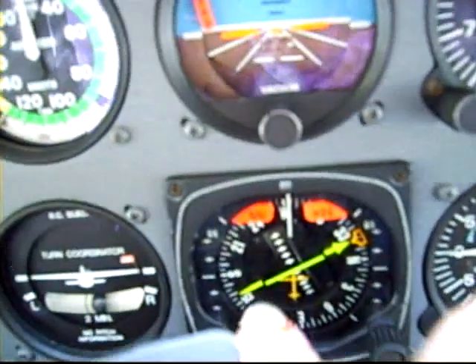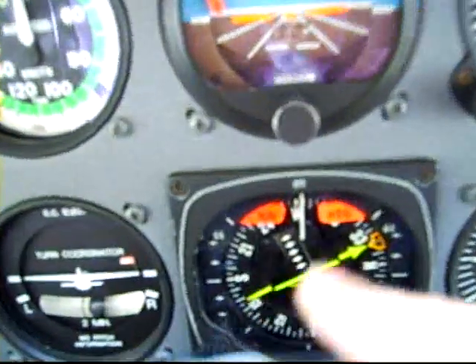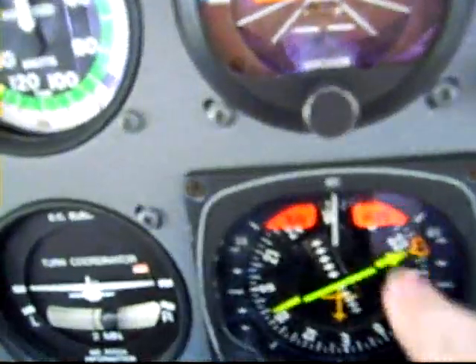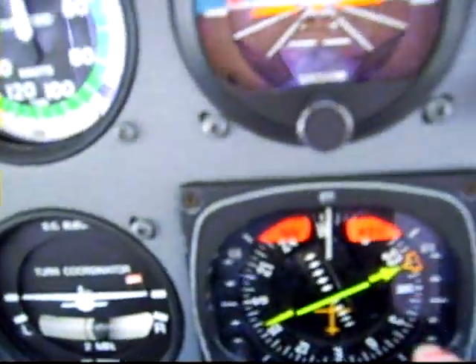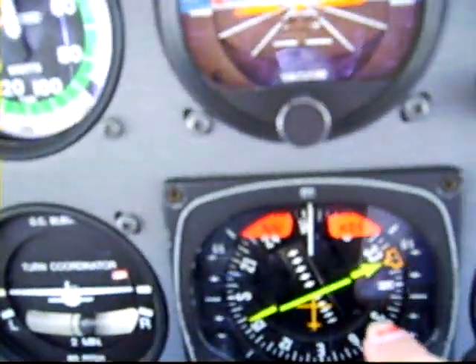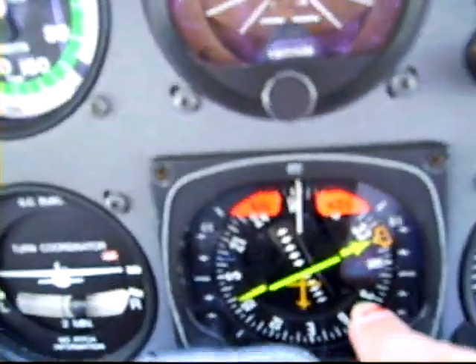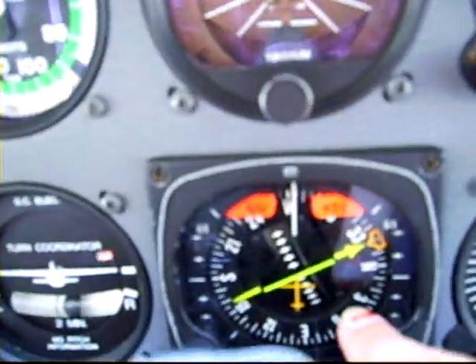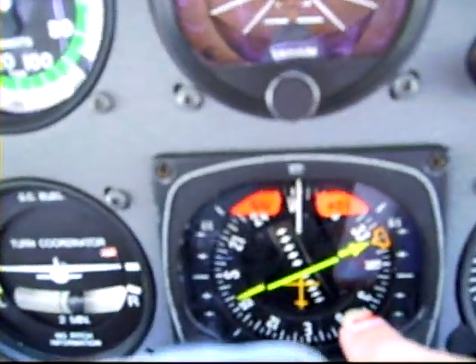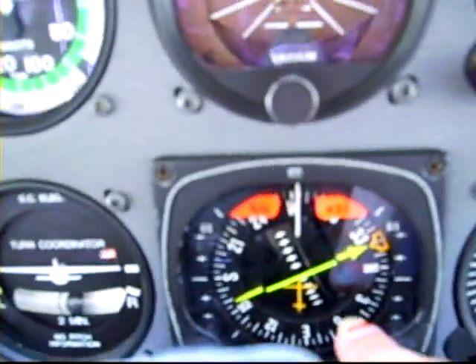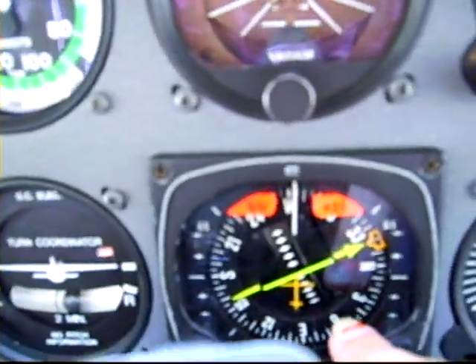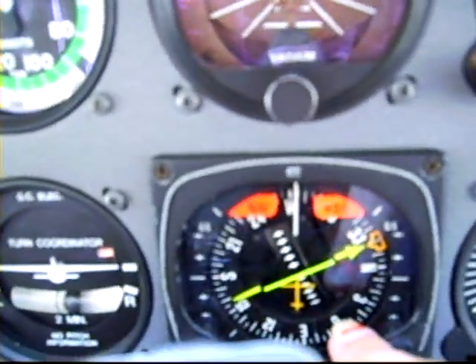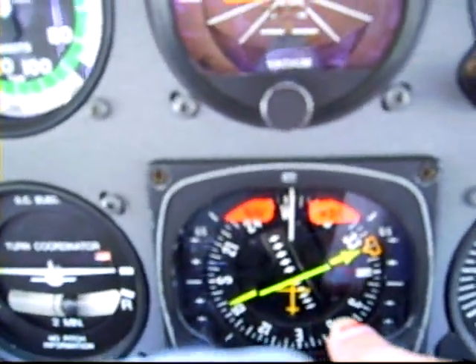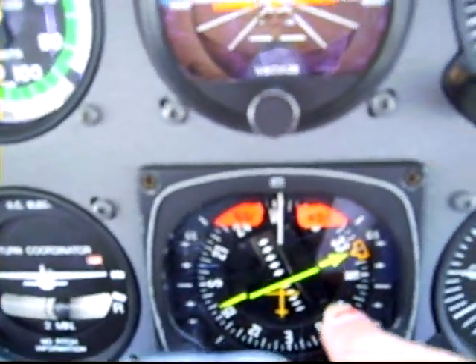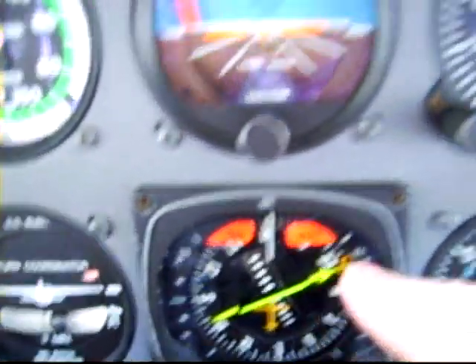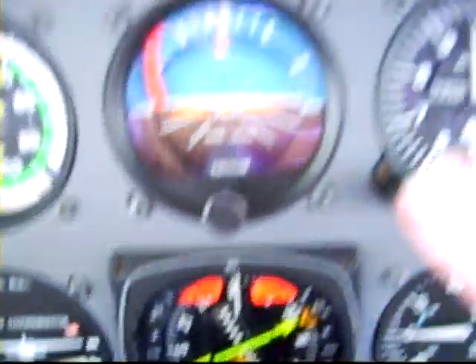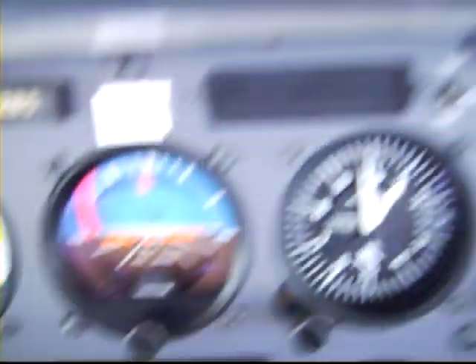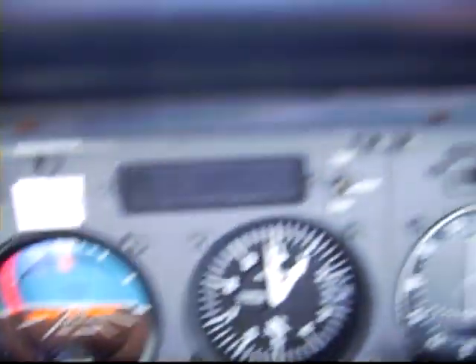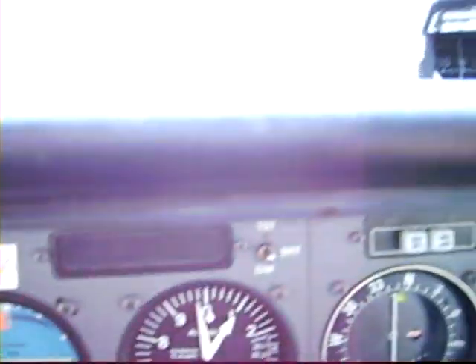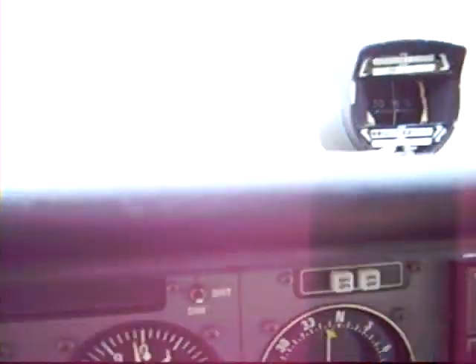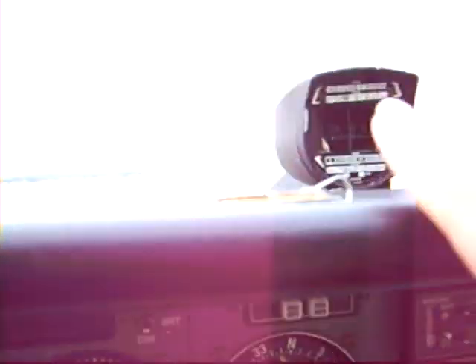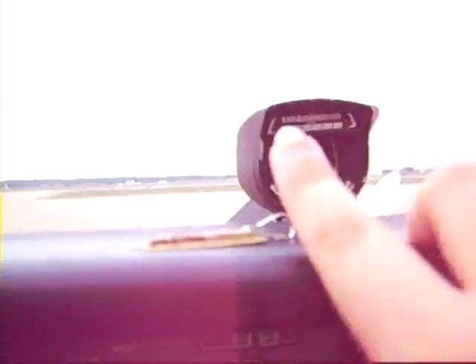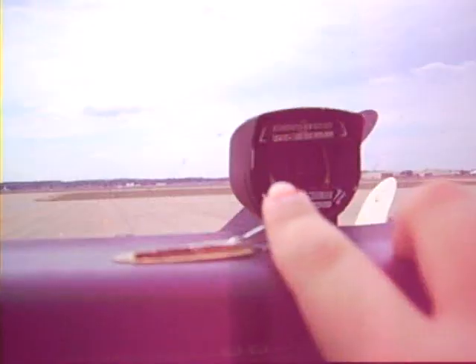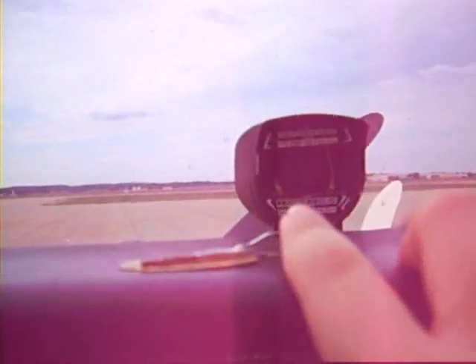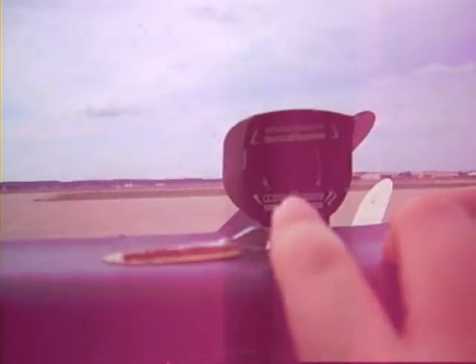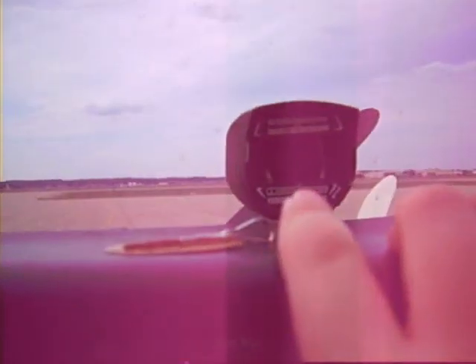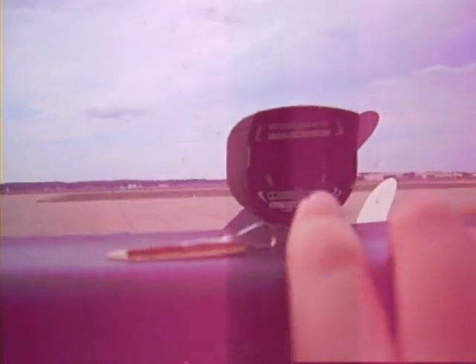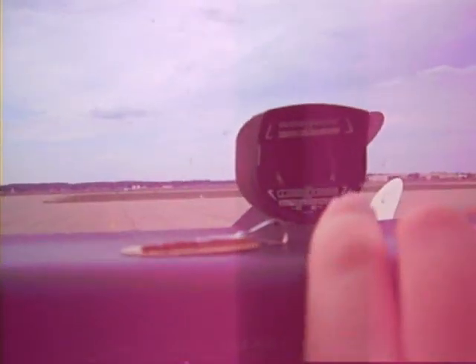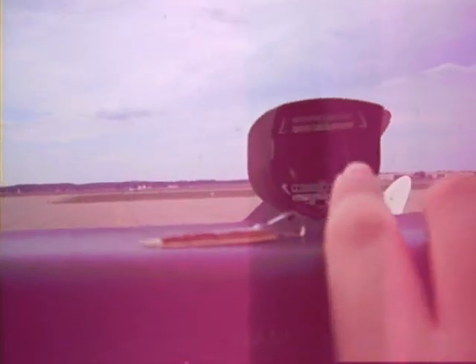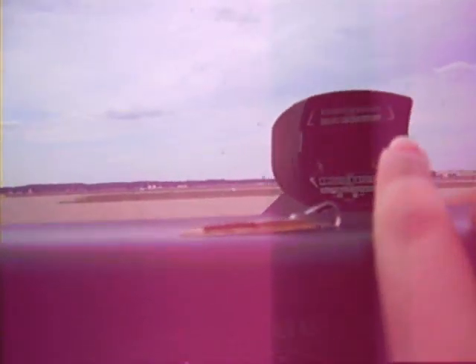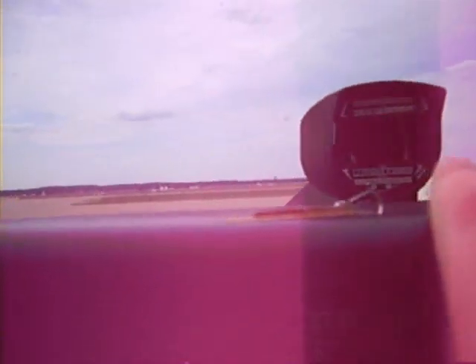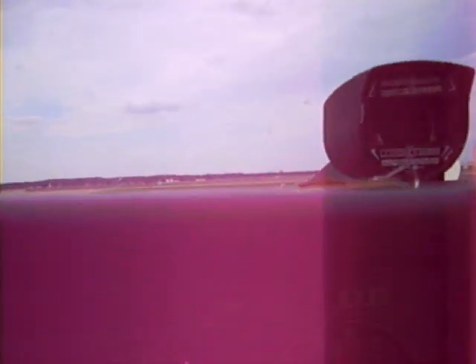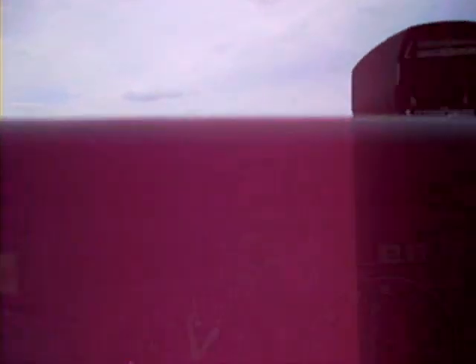This is our heading indicator, and we have to line this up with the magnetic compass each time. That's the magnetic compass up on top.